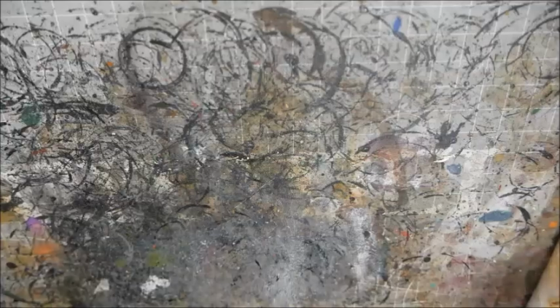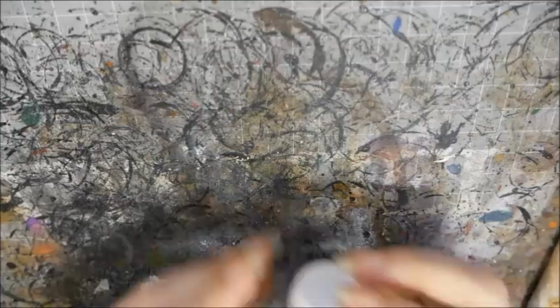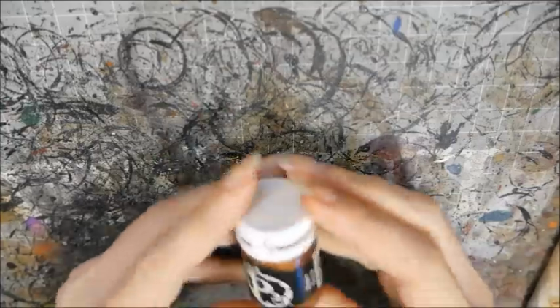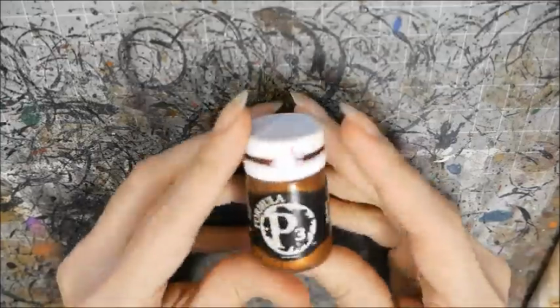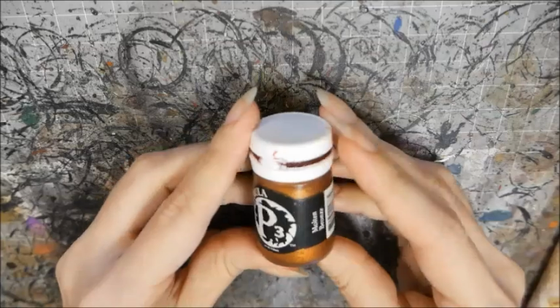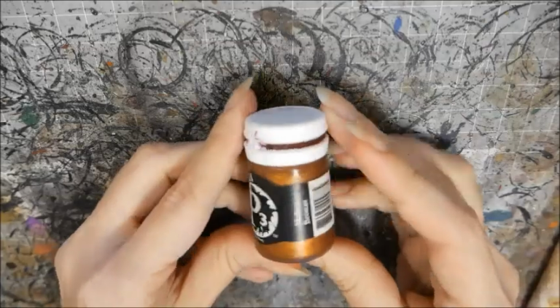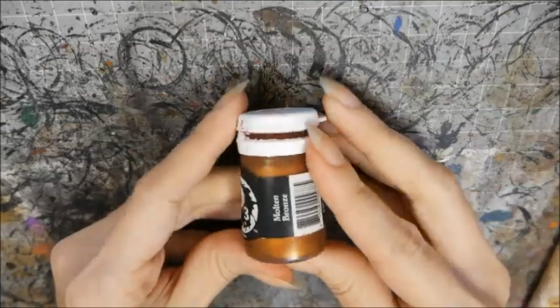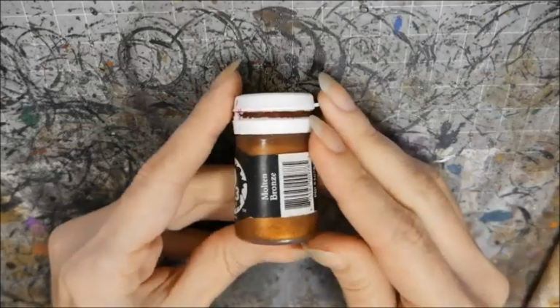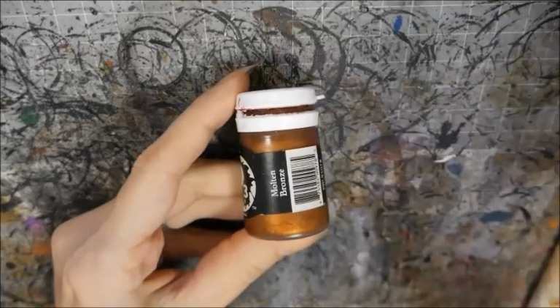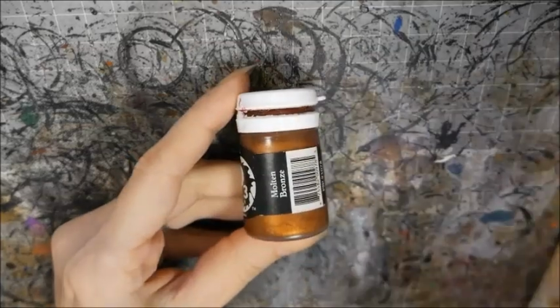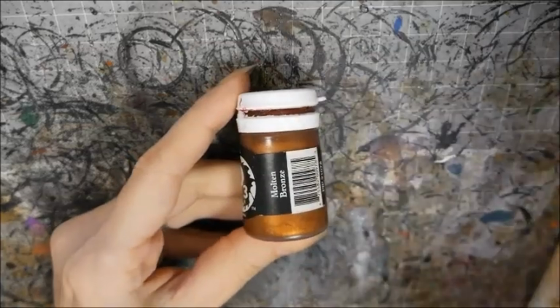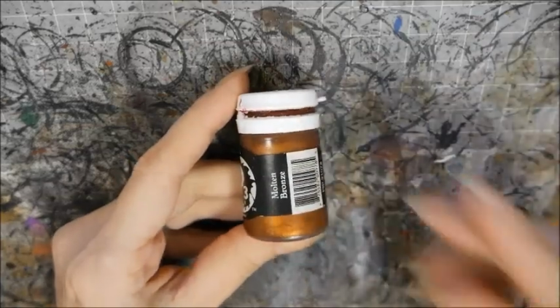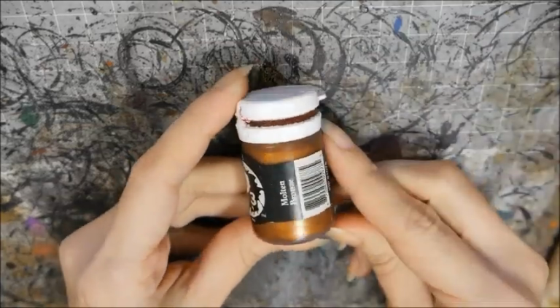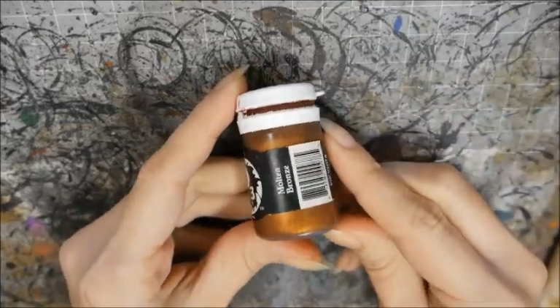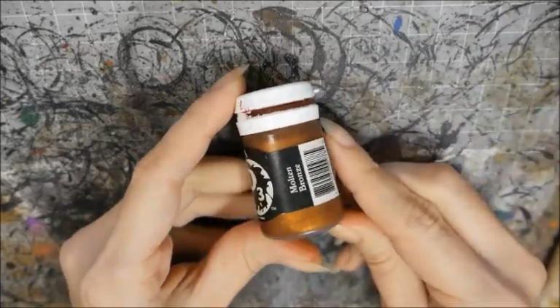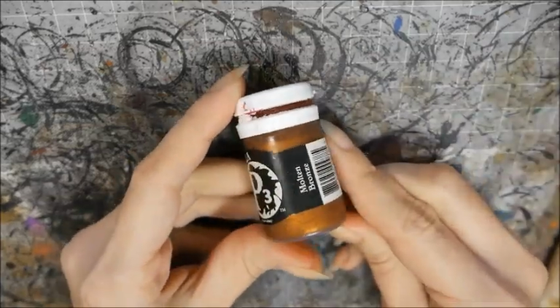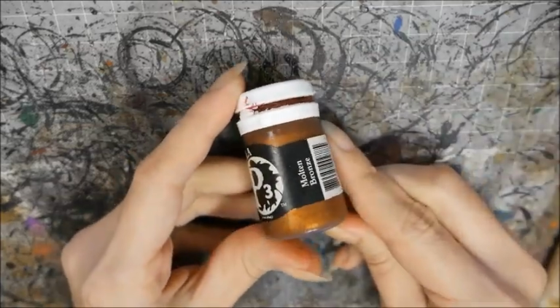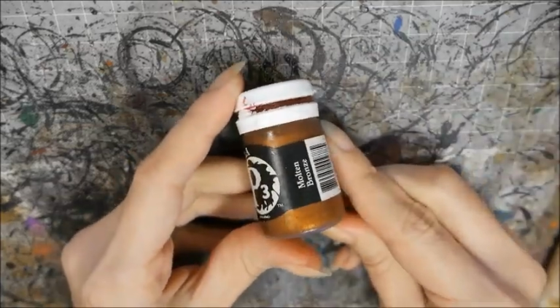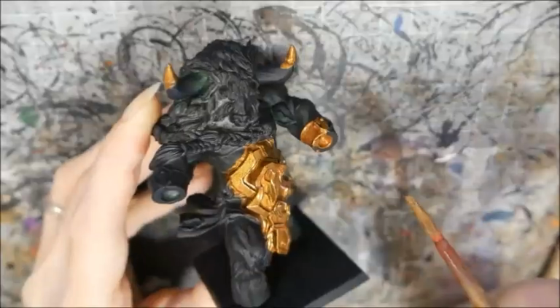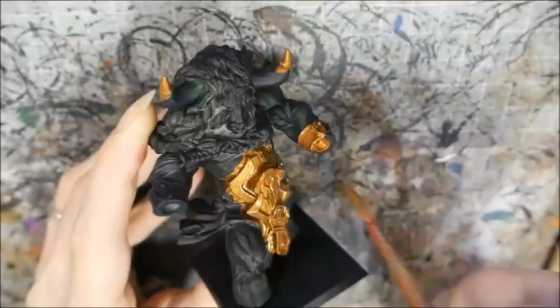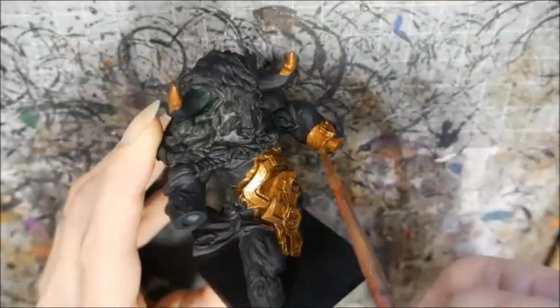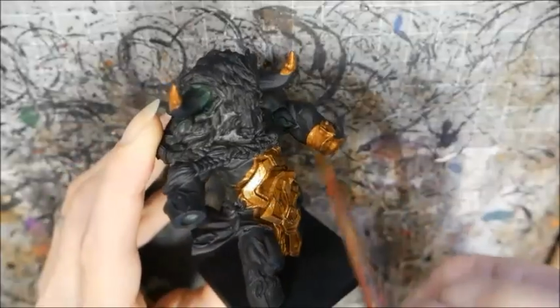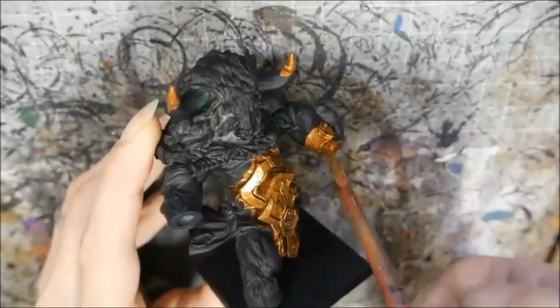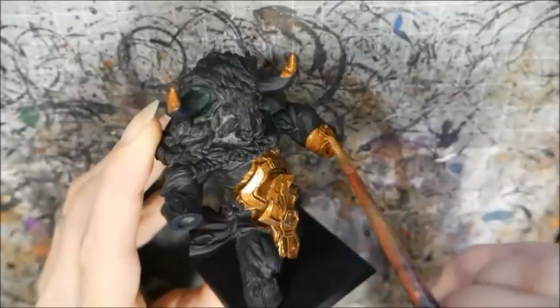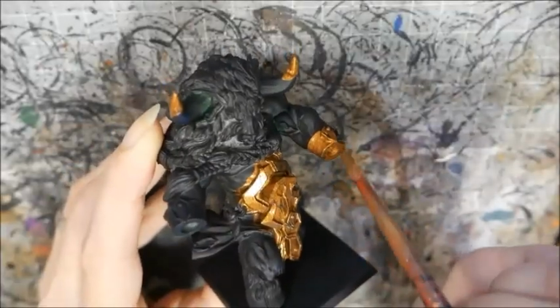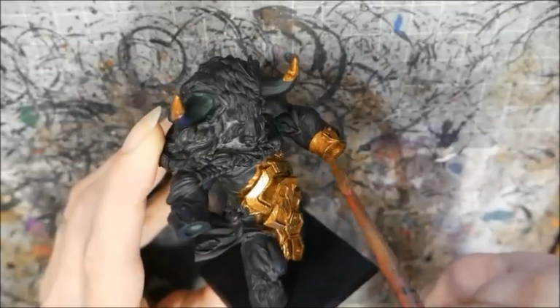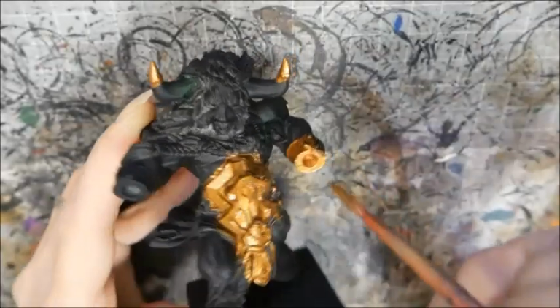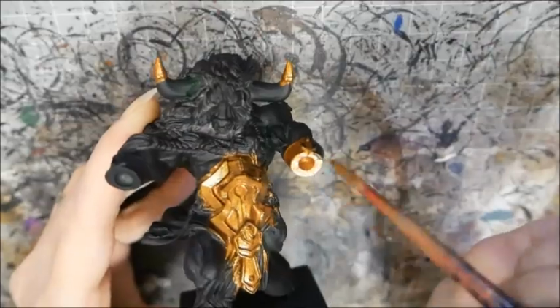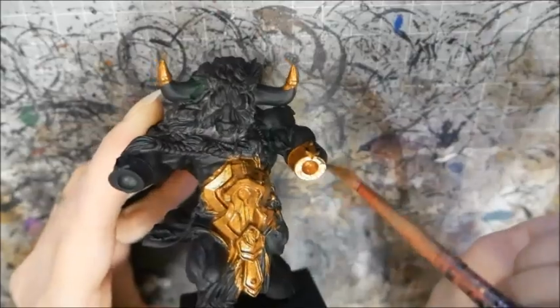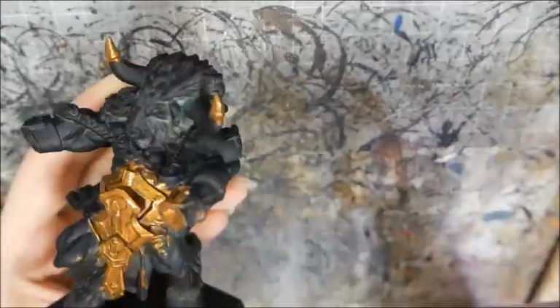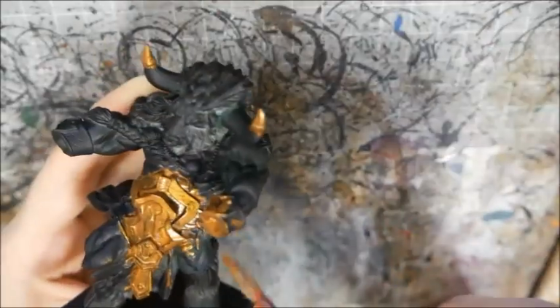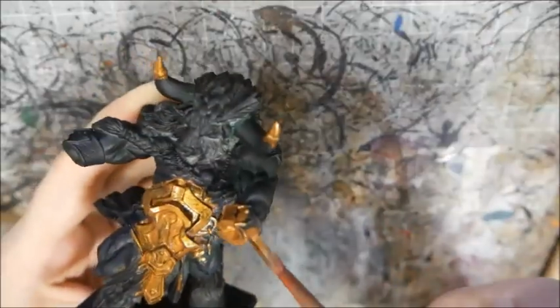Start with a base coat of a copper color. I'm using P3's Molten Bronze. Make sure you apply a few thin coats until the color is solid.